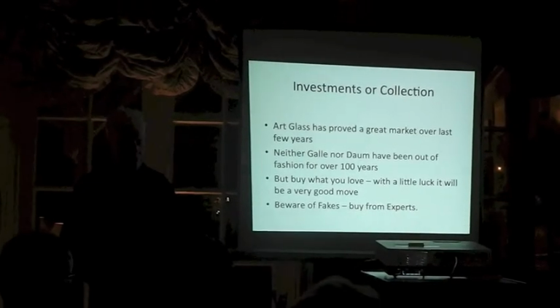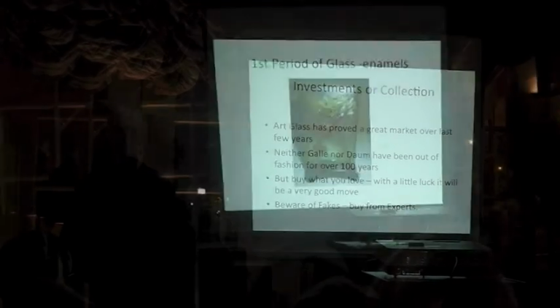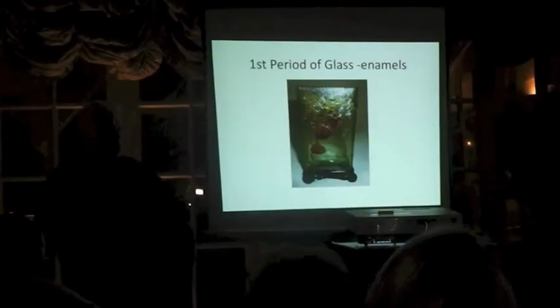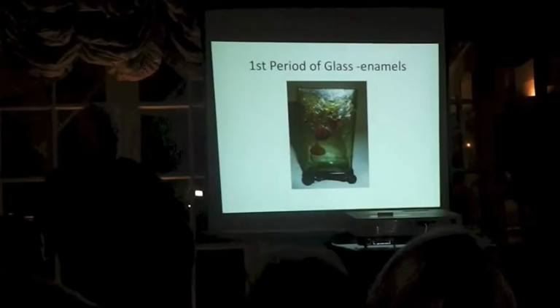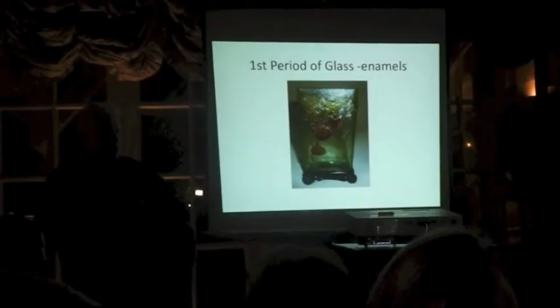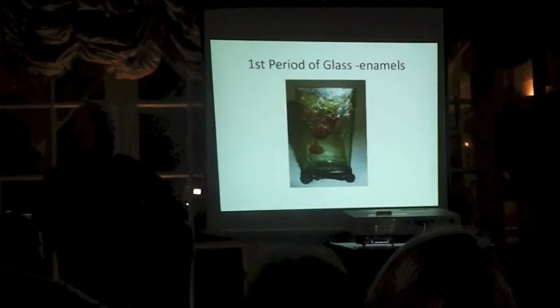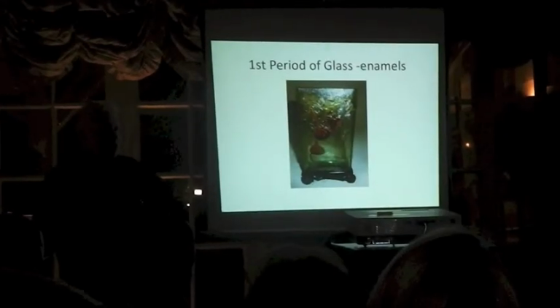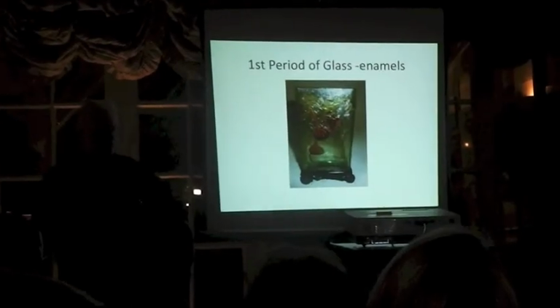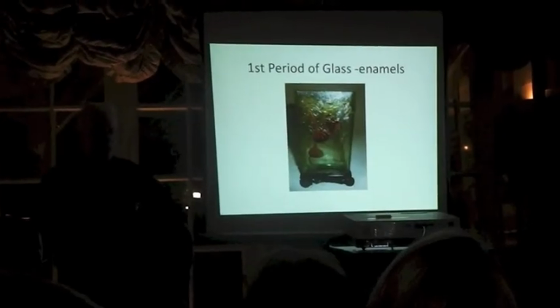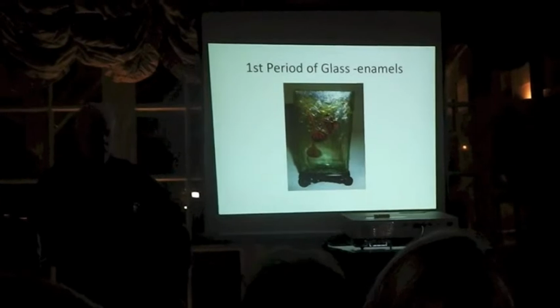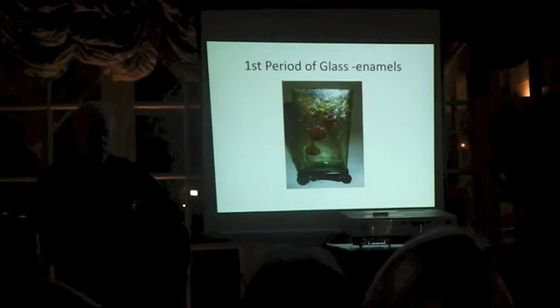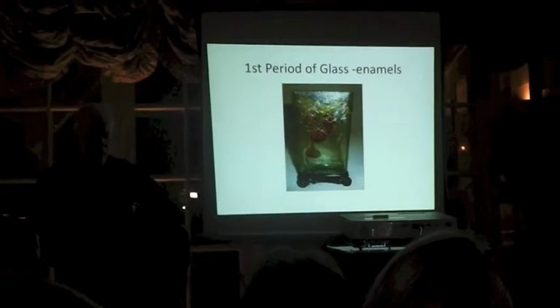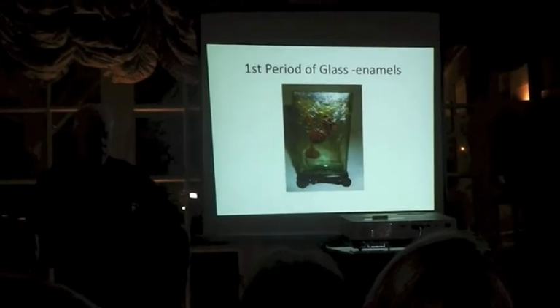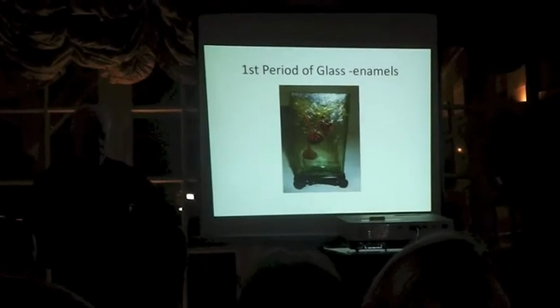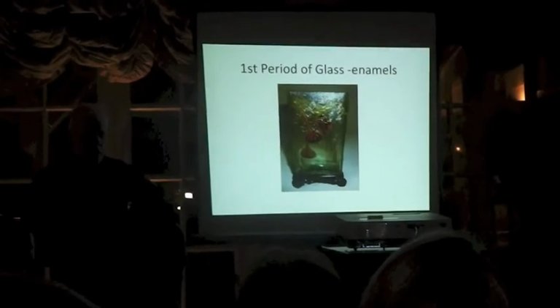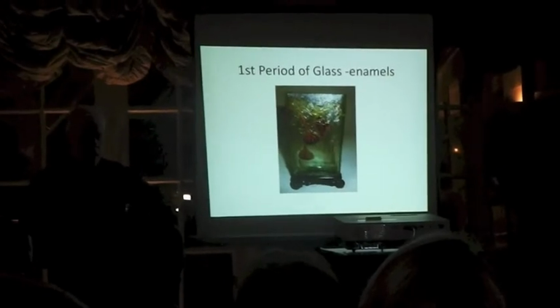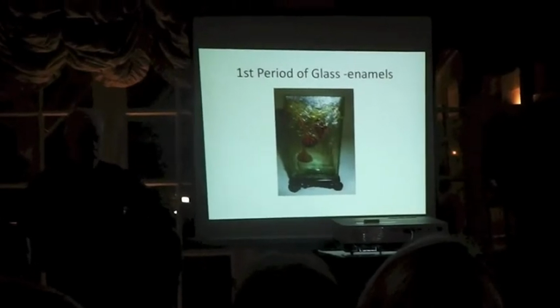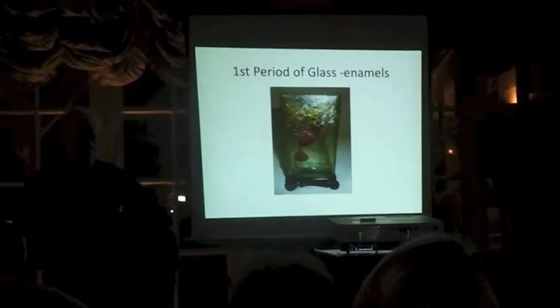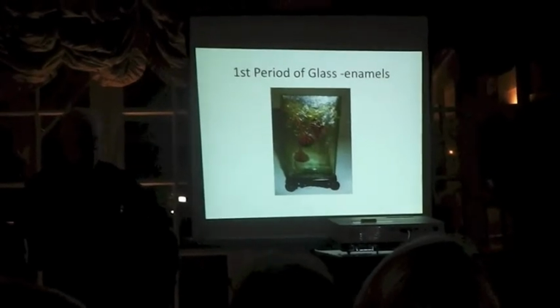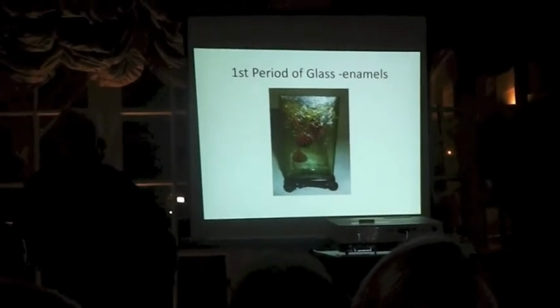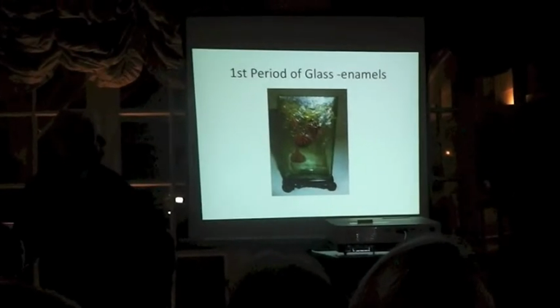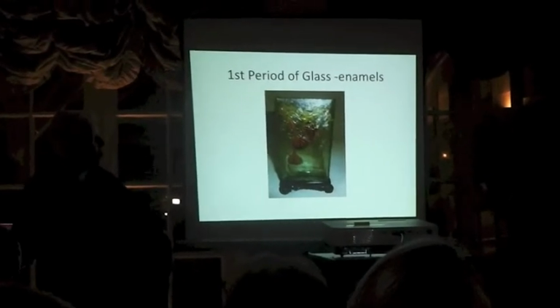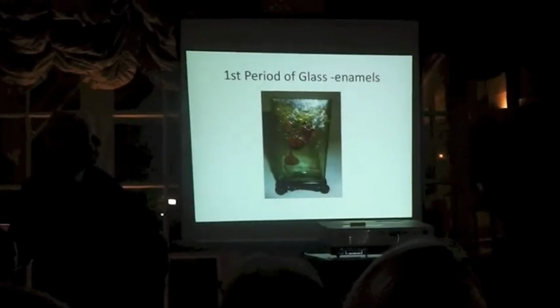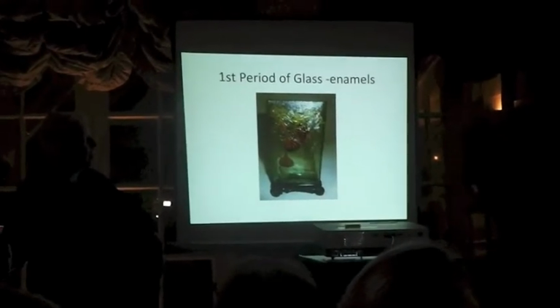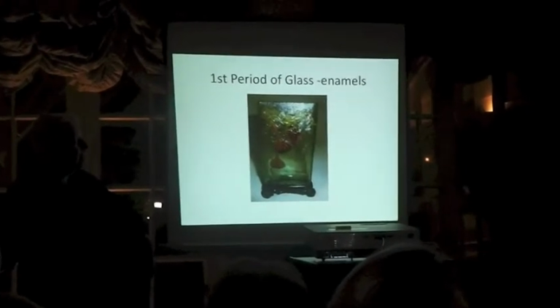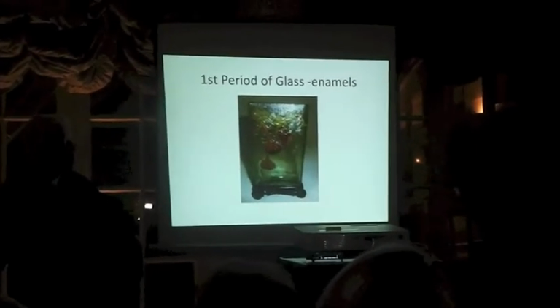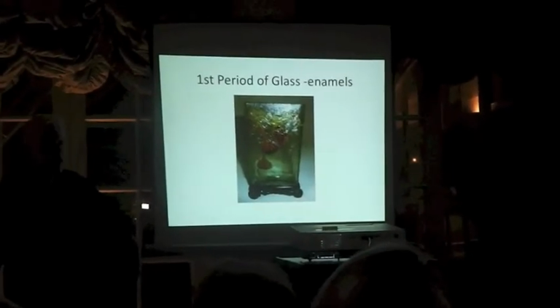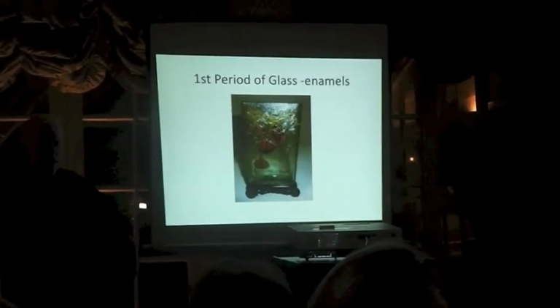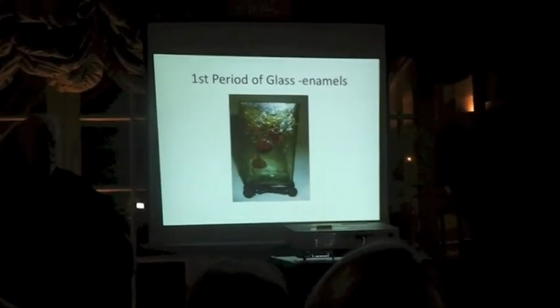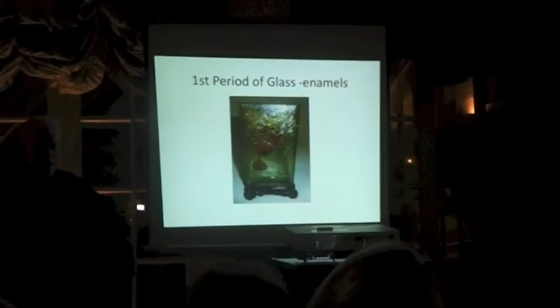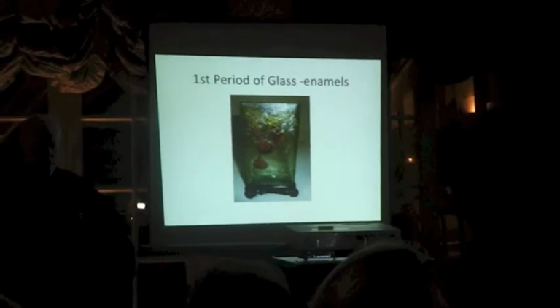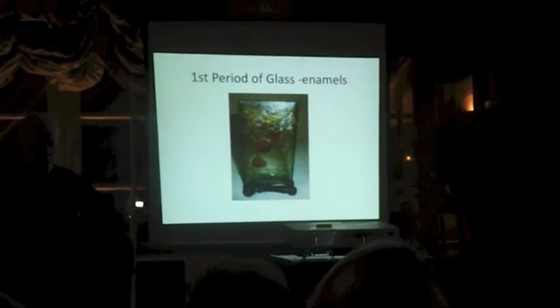Very, very sweet piece — it would have been incredibly expensive in its day. But this is the sort of thing that Gallé was making in the 1880s.